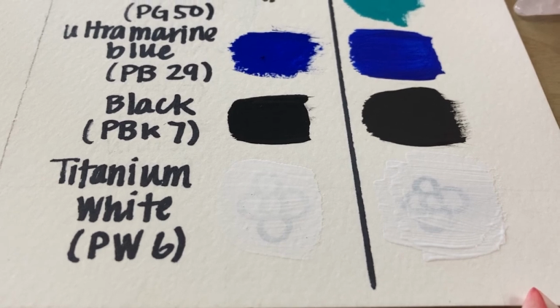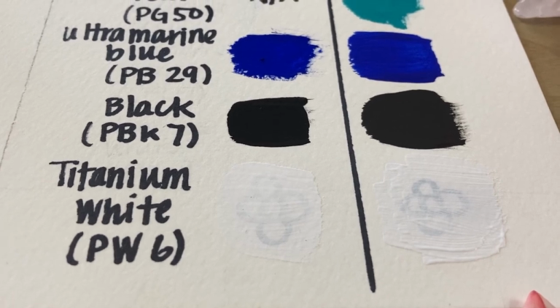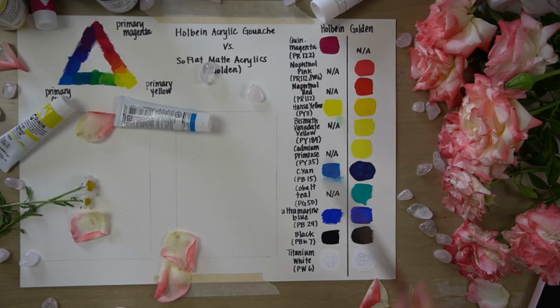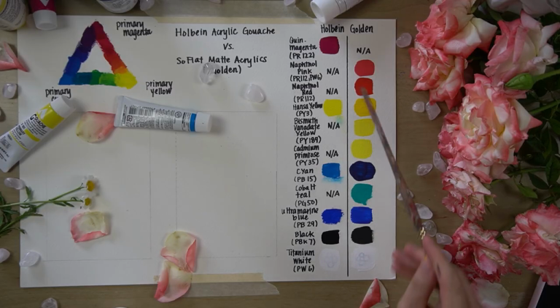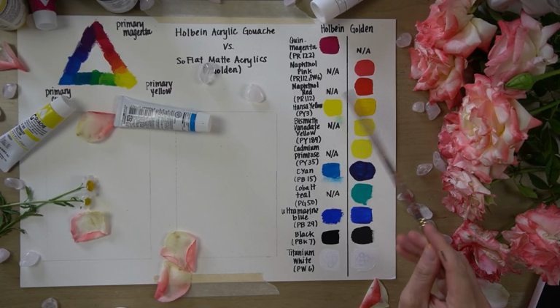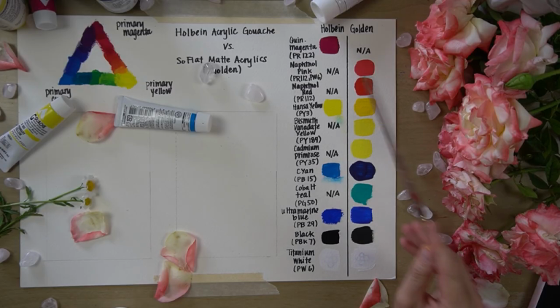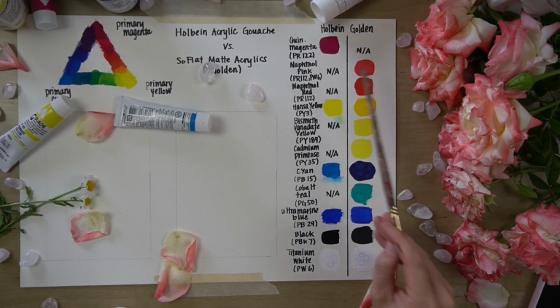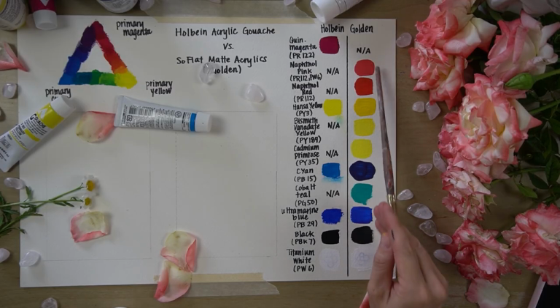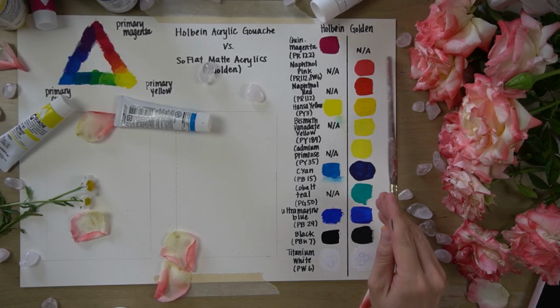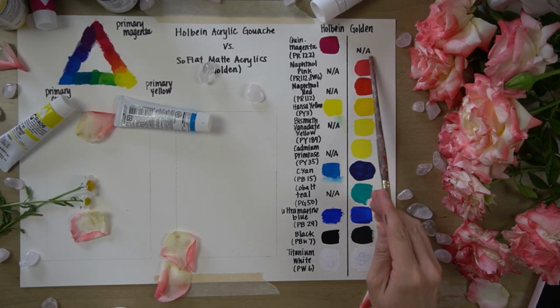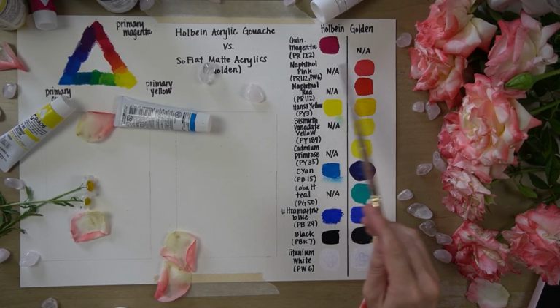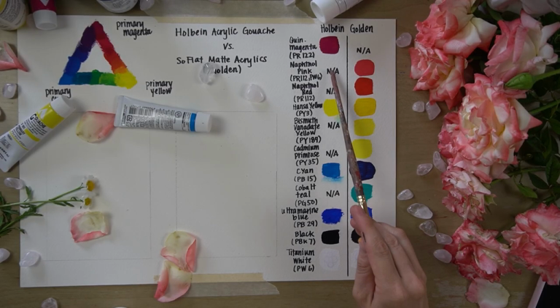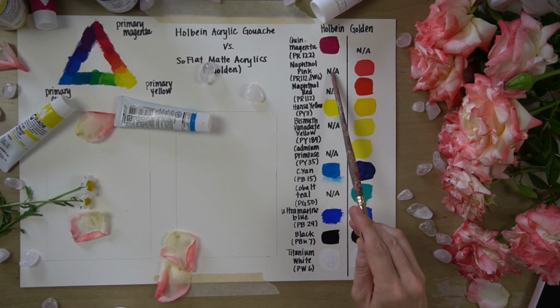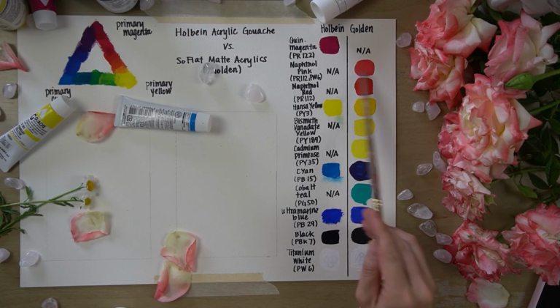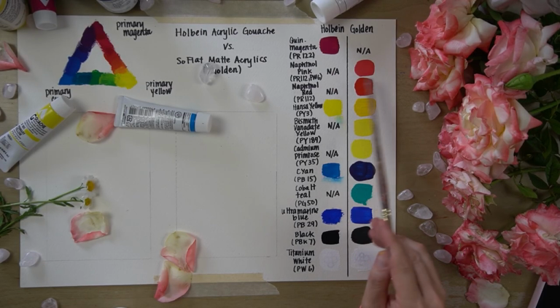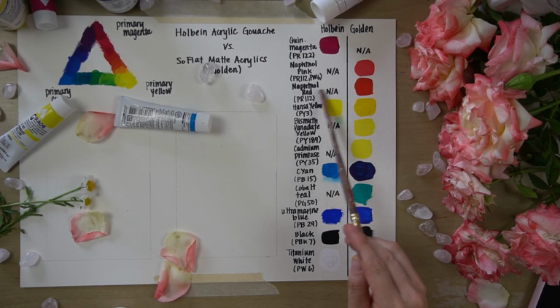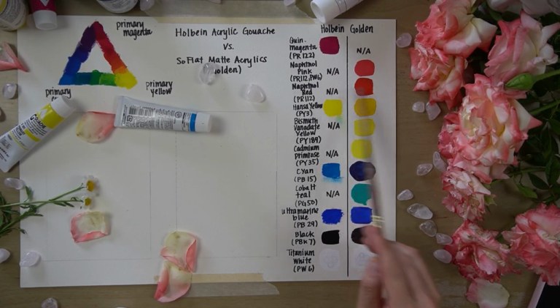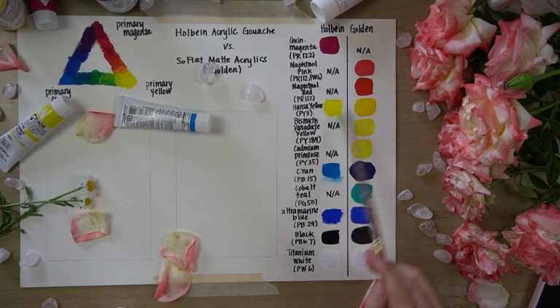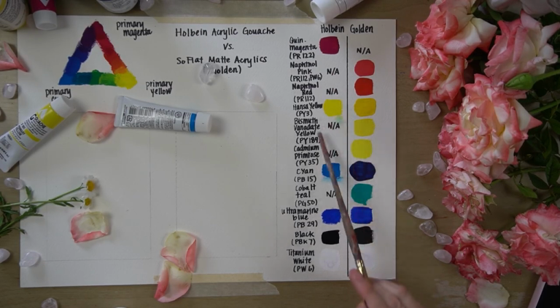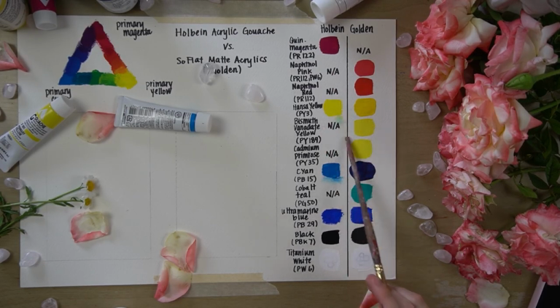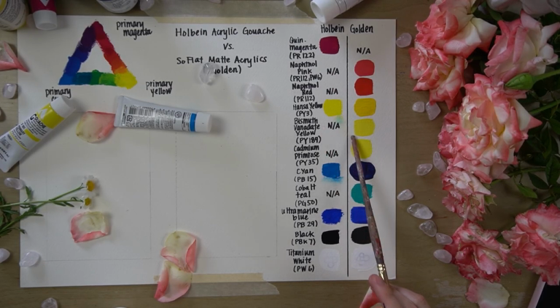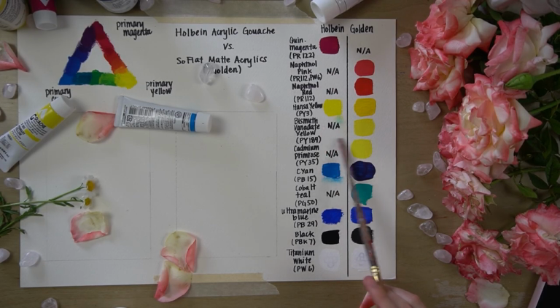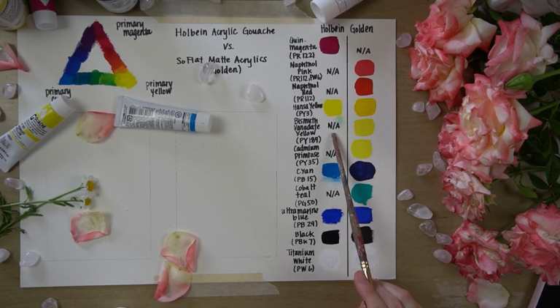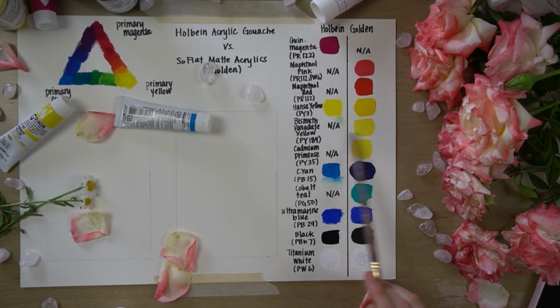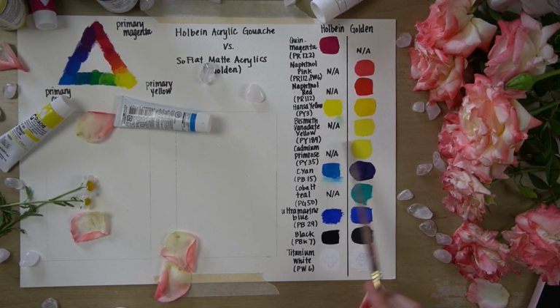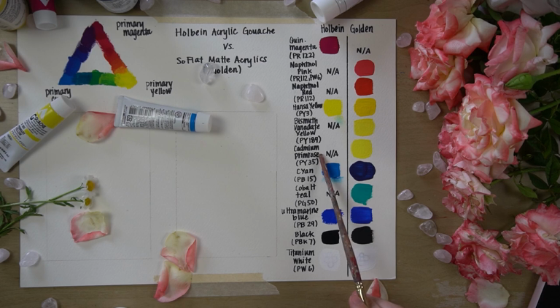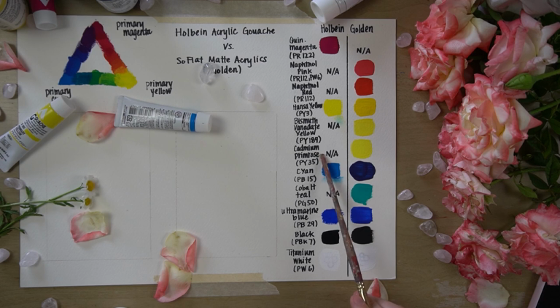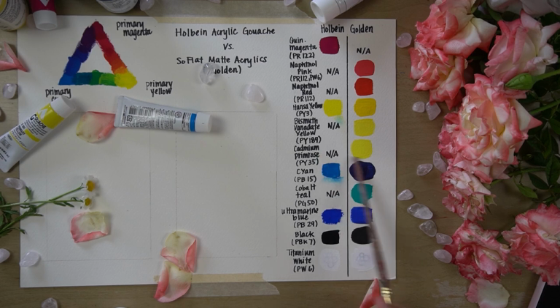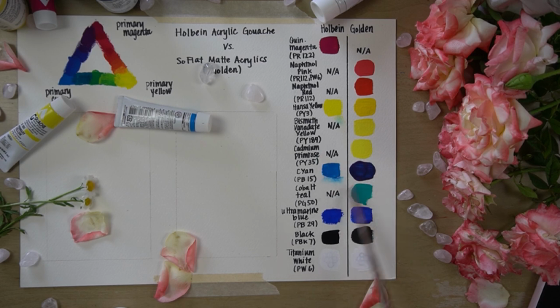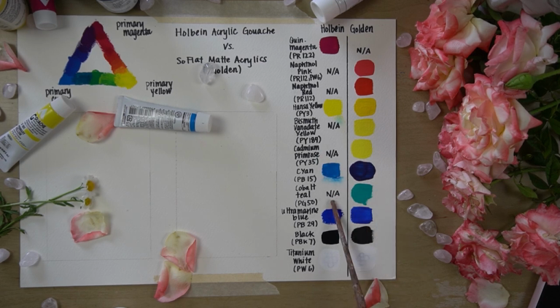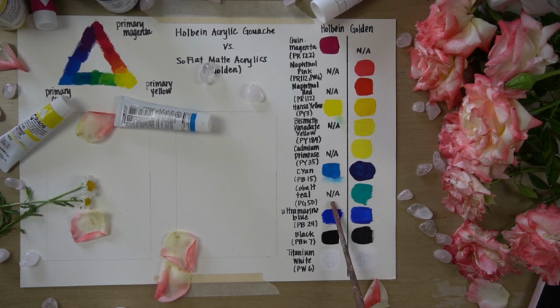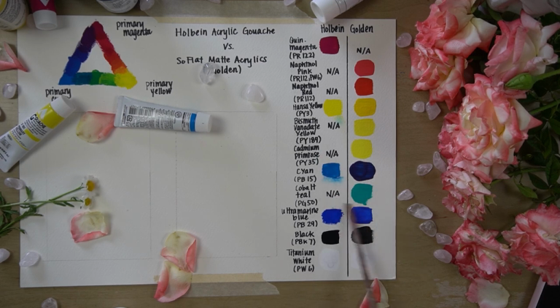Like the acrylic gouache, you can see the SoFlat has a nice matte finish and appears opaque.